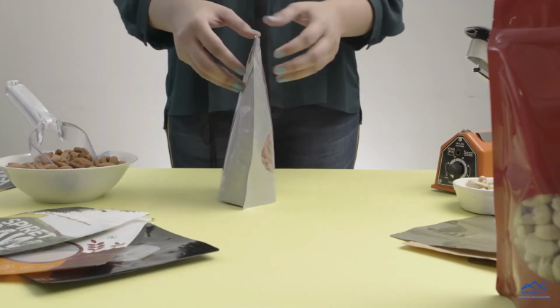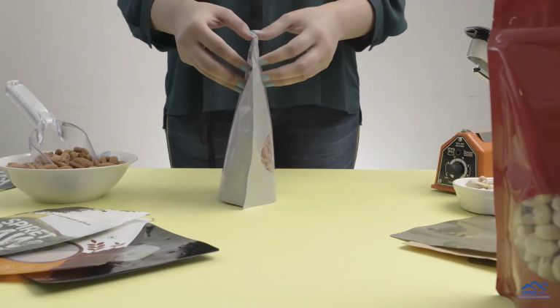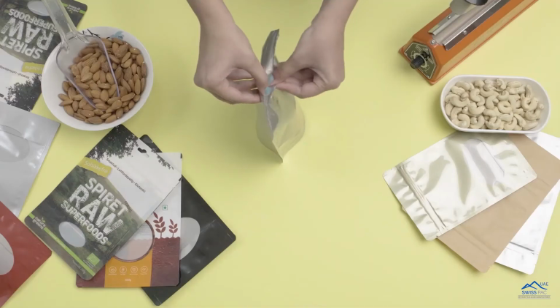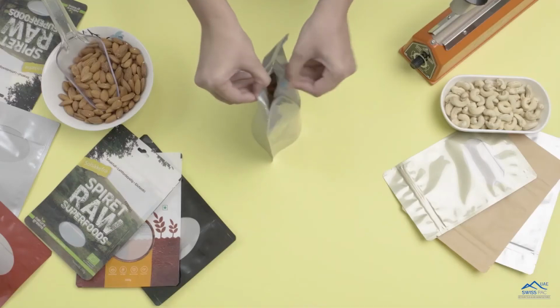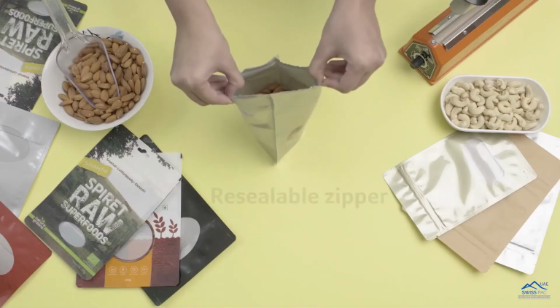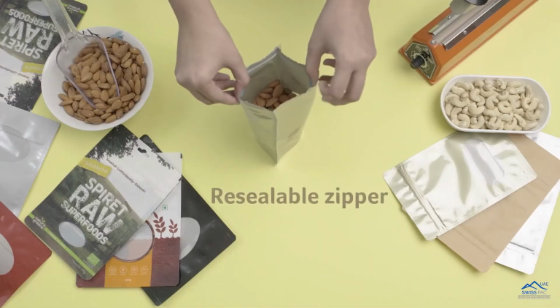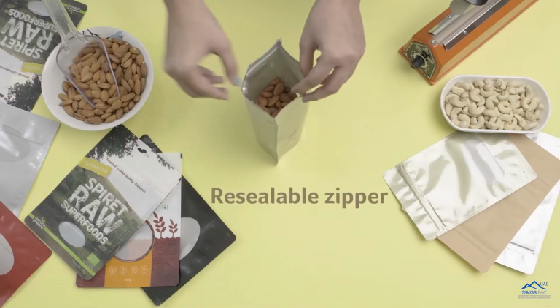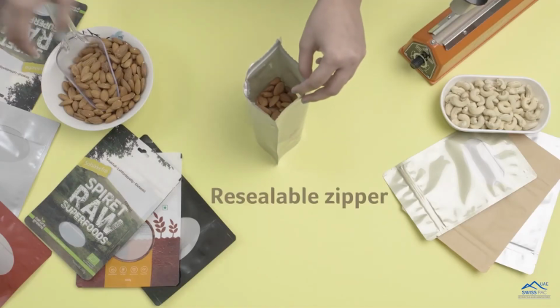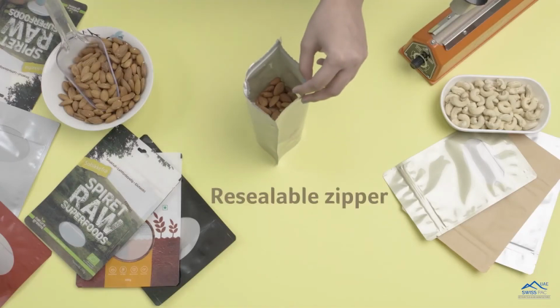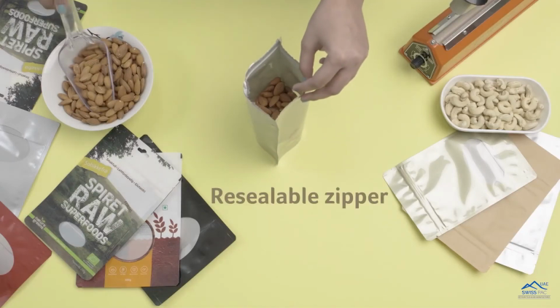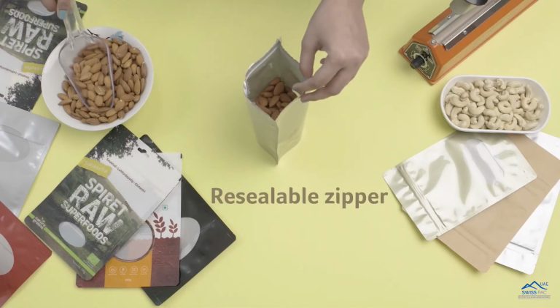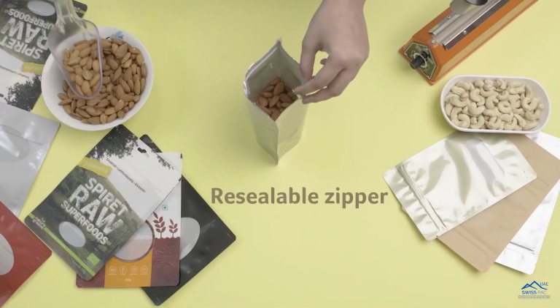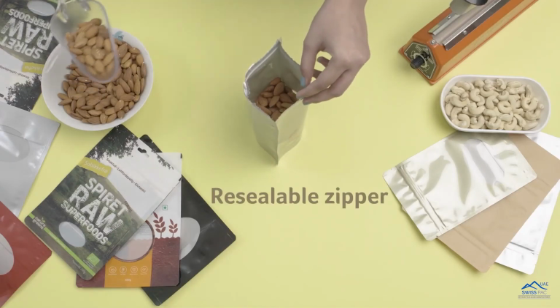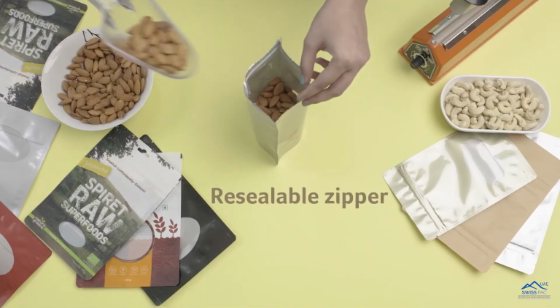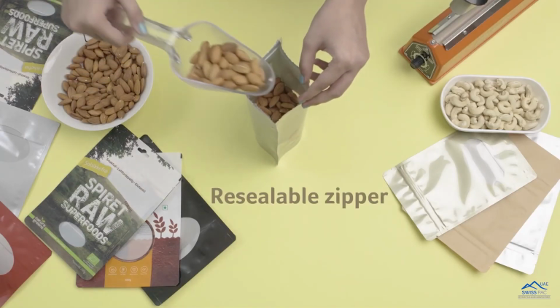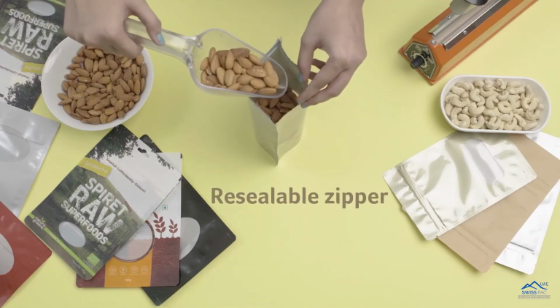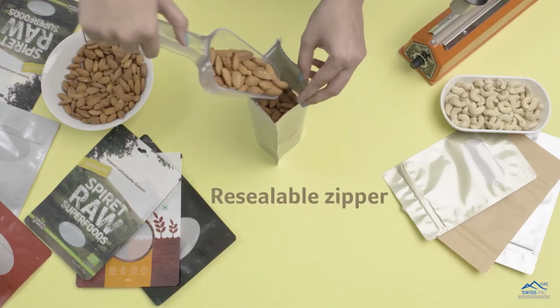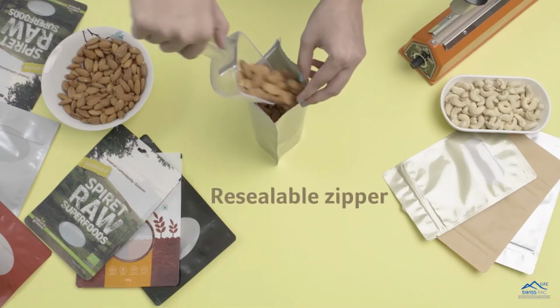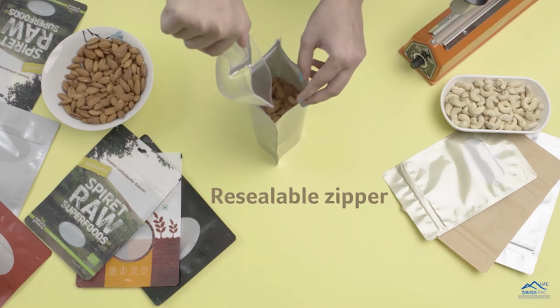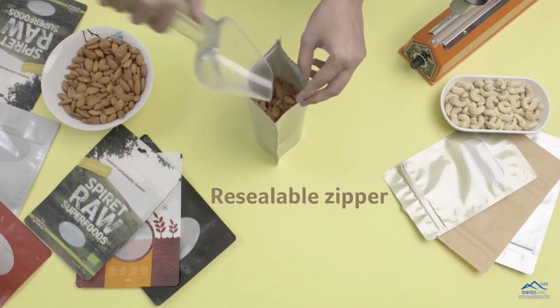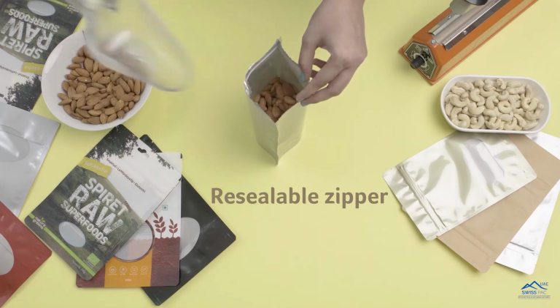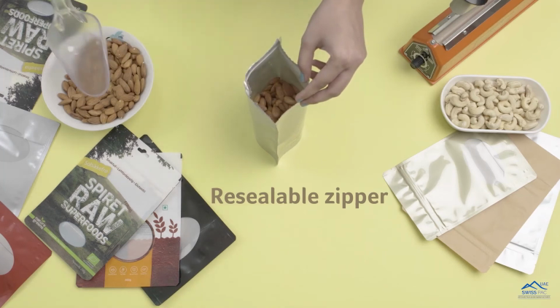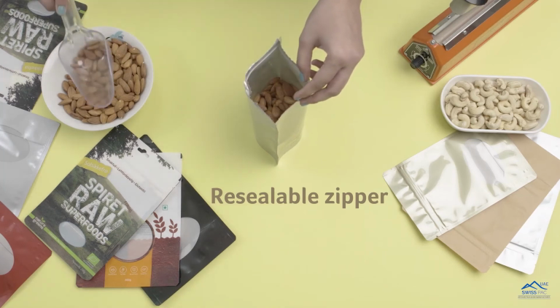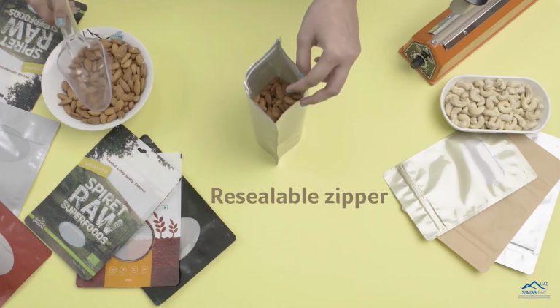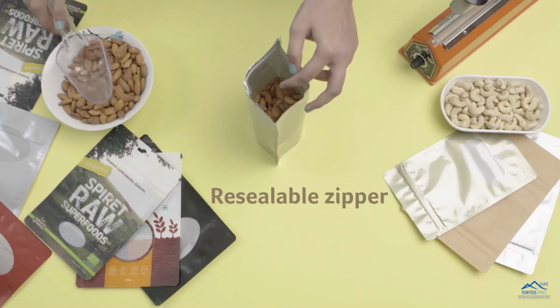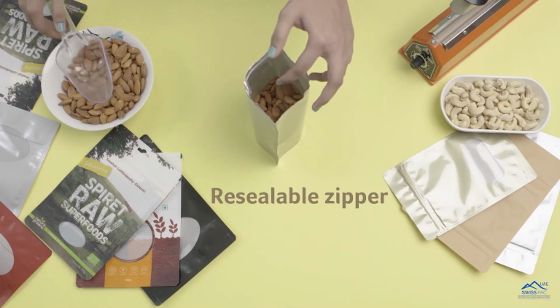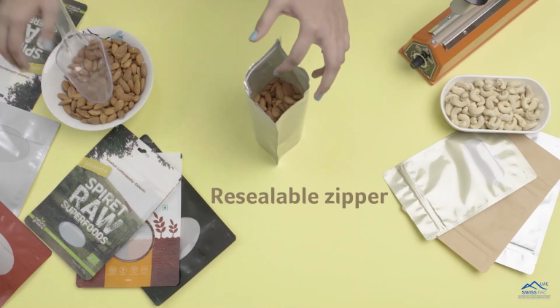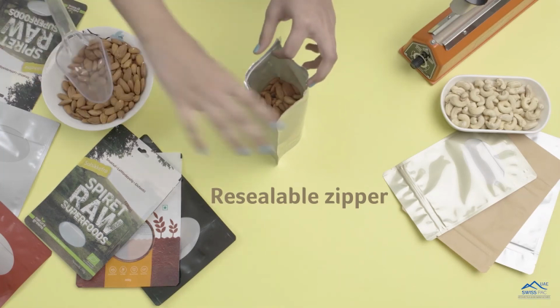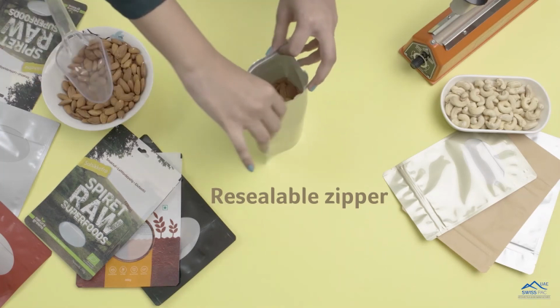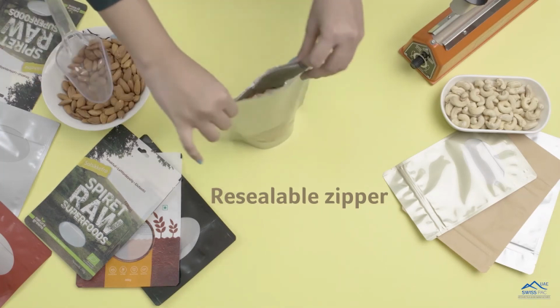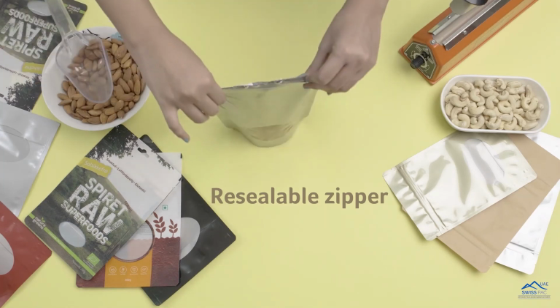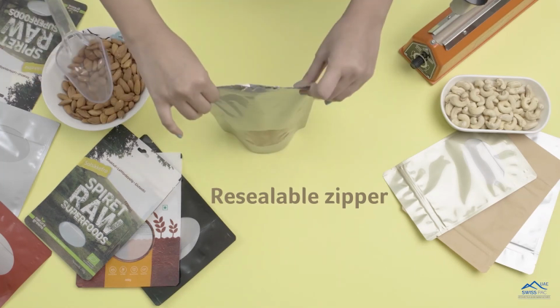Our bags have a resealable zipper which creates an airtight barrier, keeping the product fresh even after opening the bag.